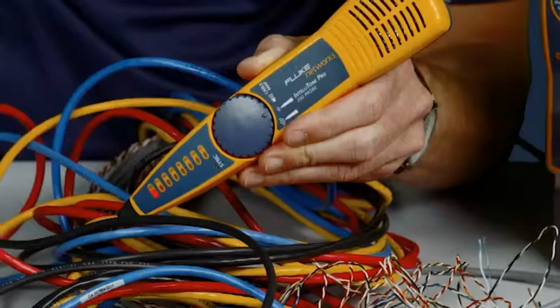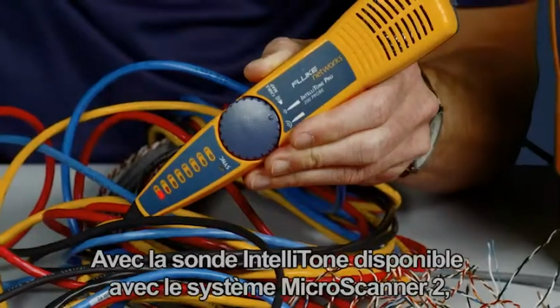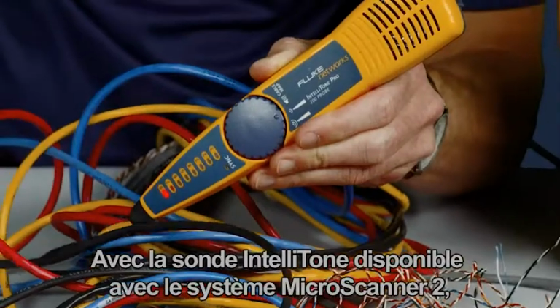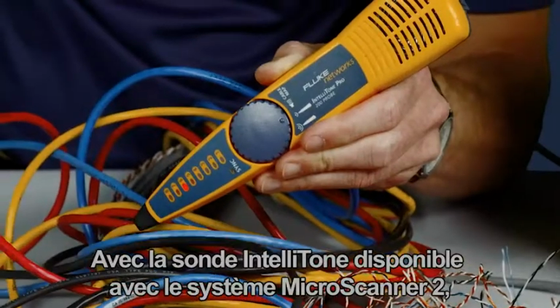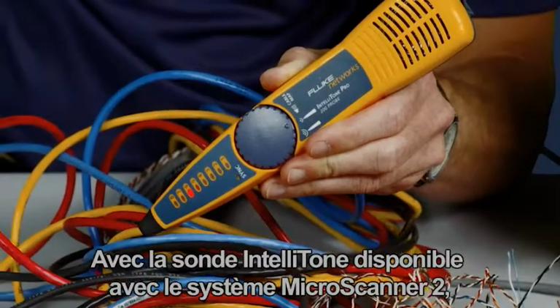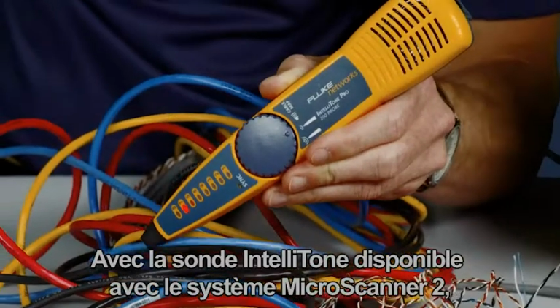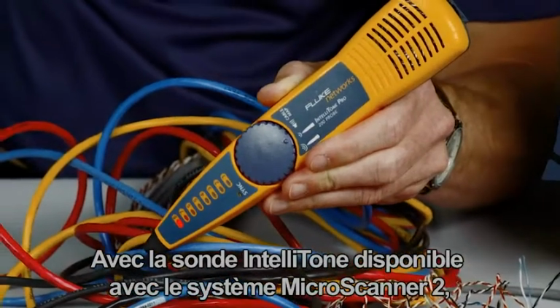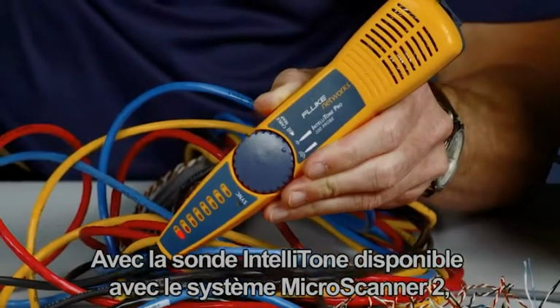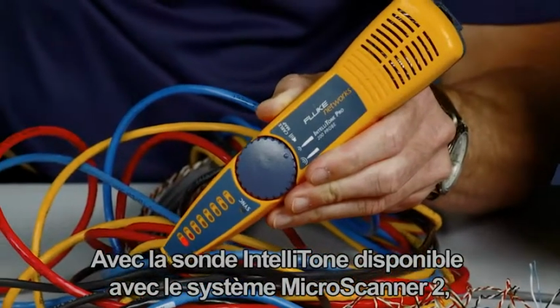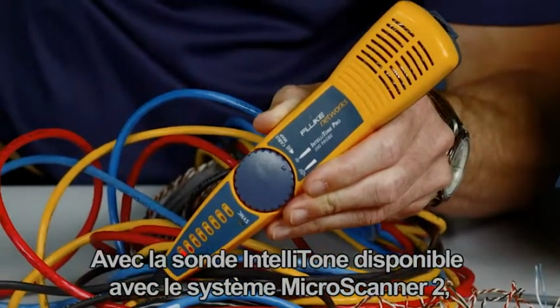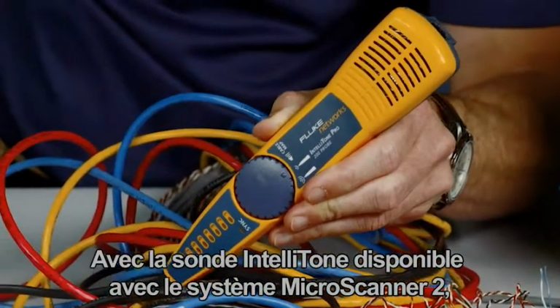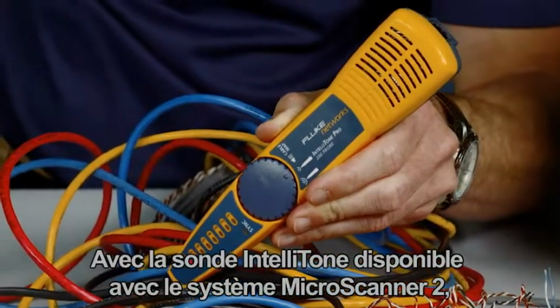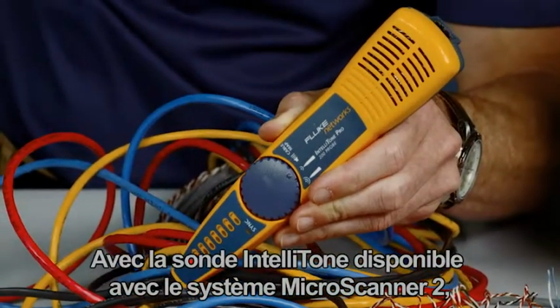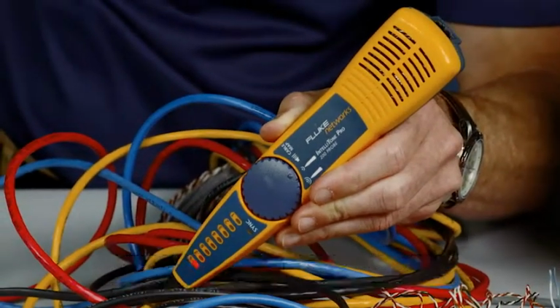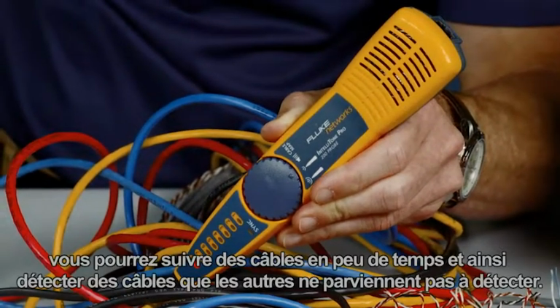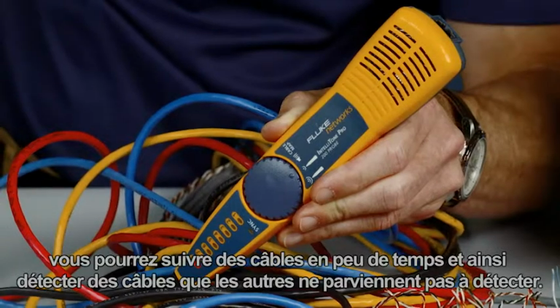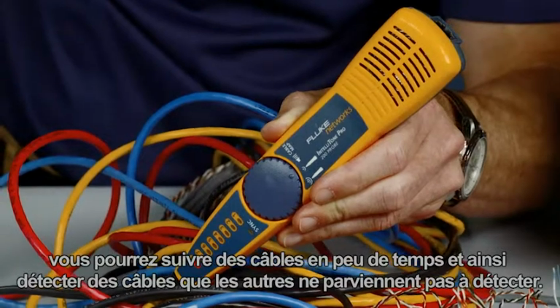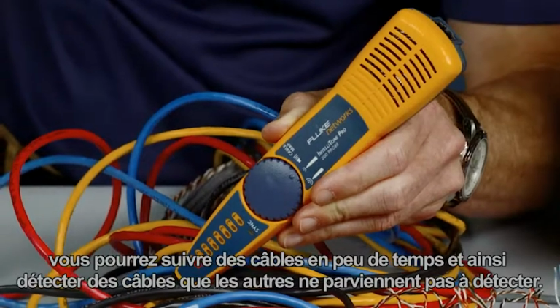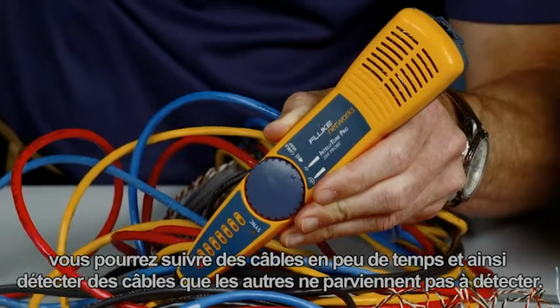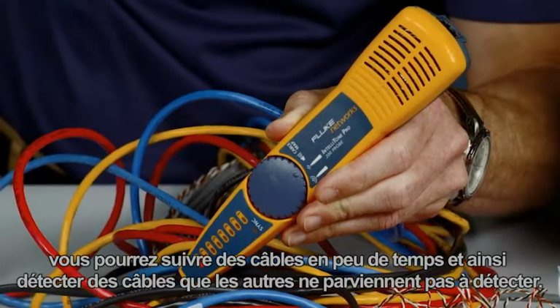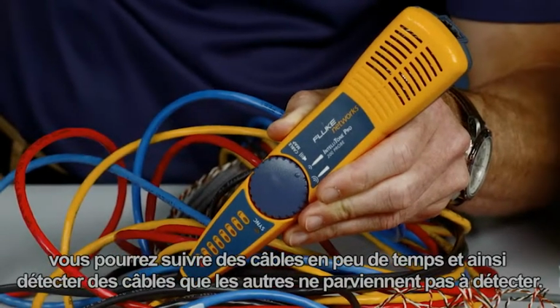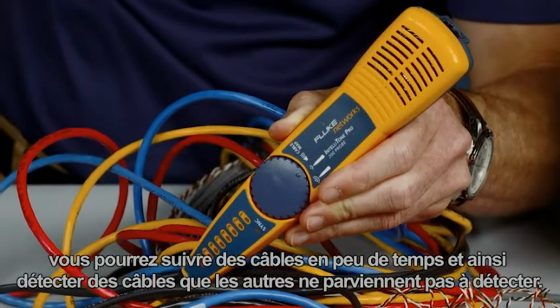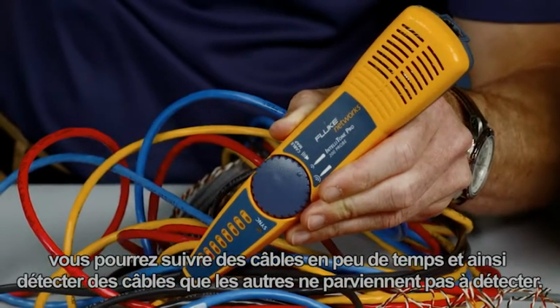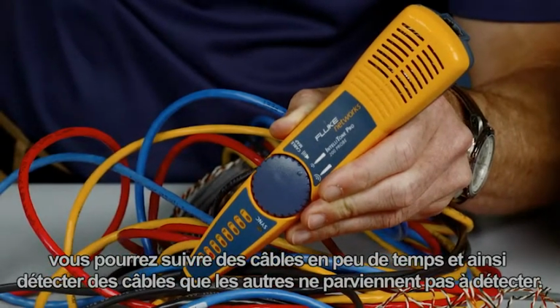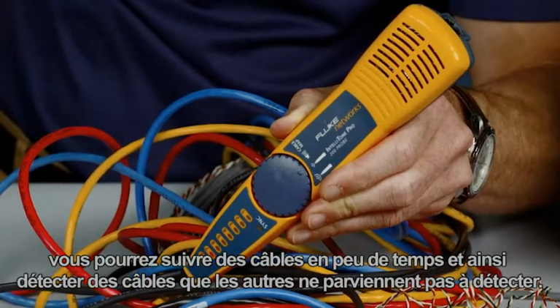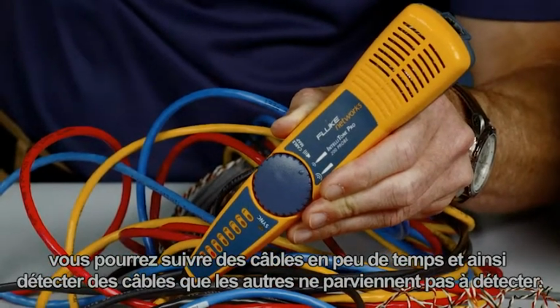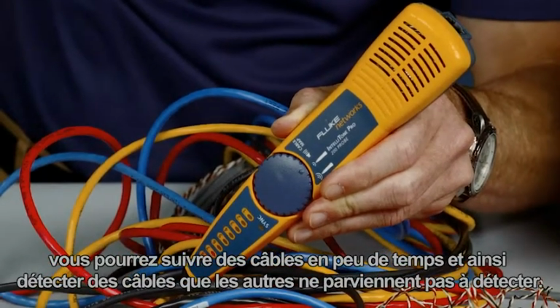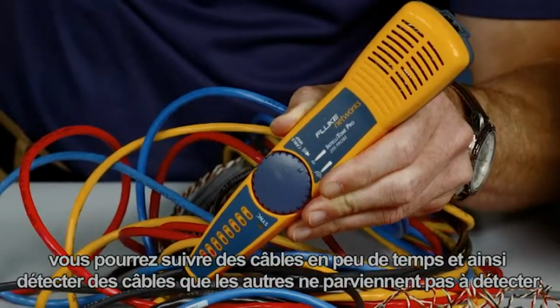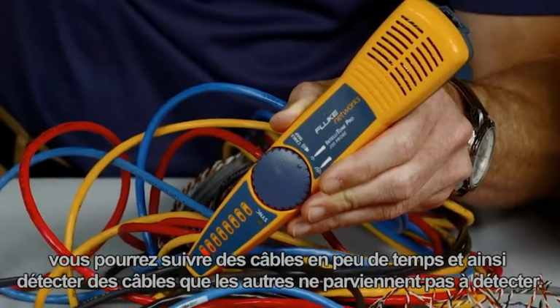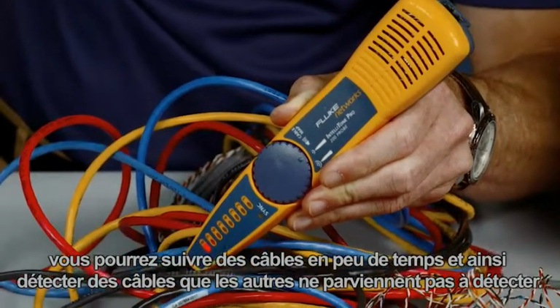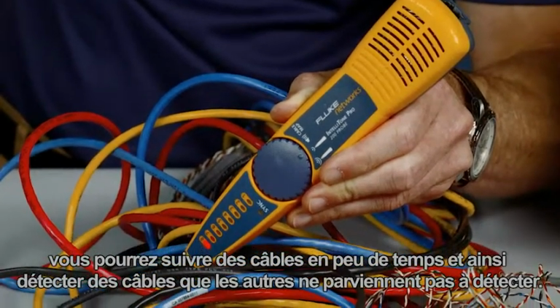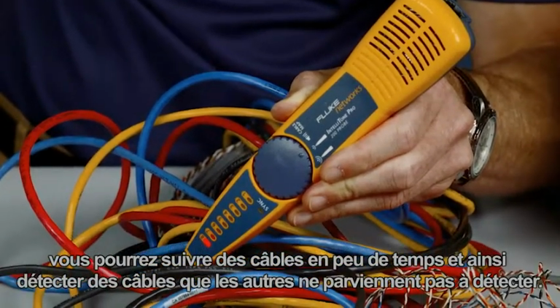Using the available IntelliTone Pro with the Microscanner 2, you will be able to trace cables in no time, finding cables the others can't.